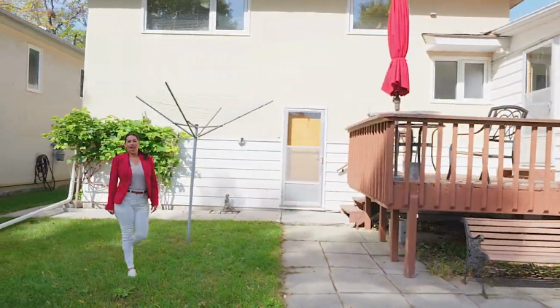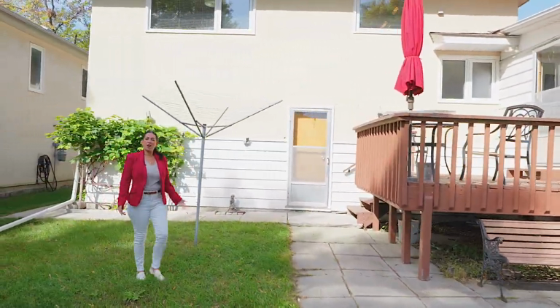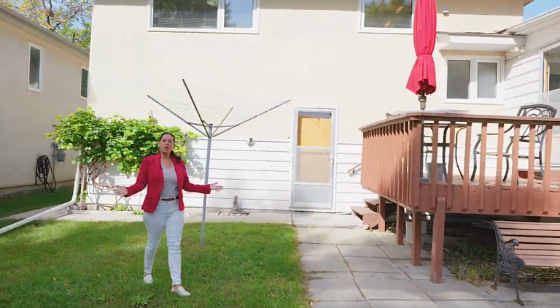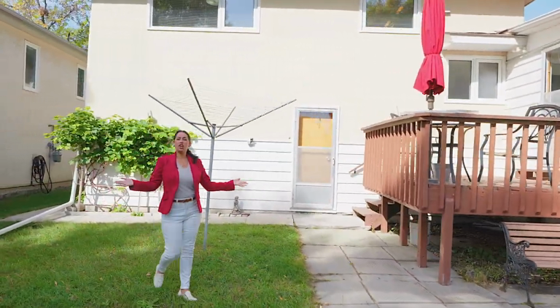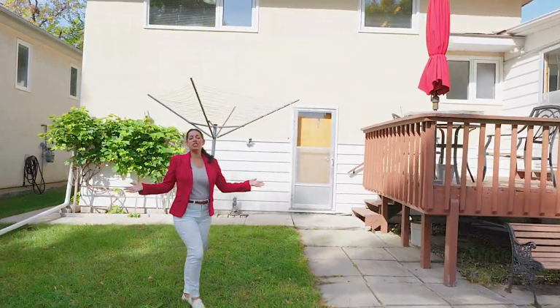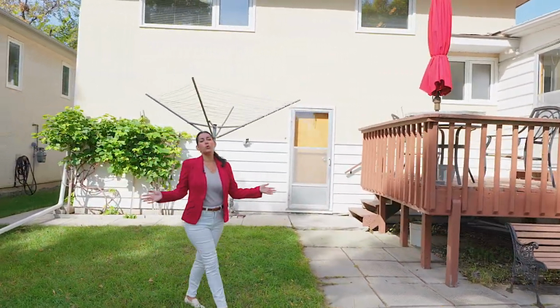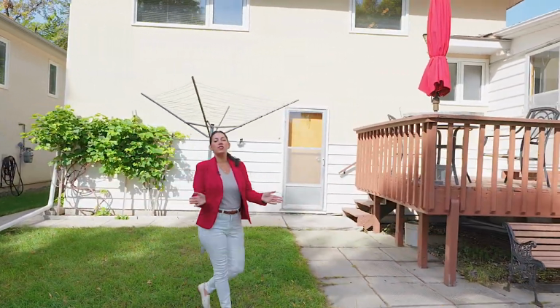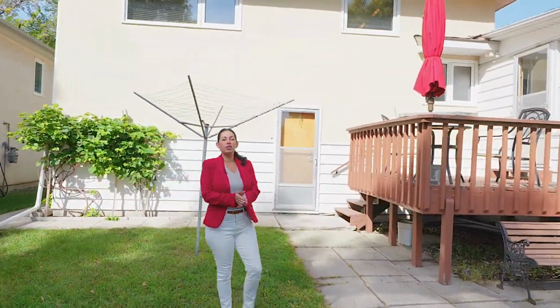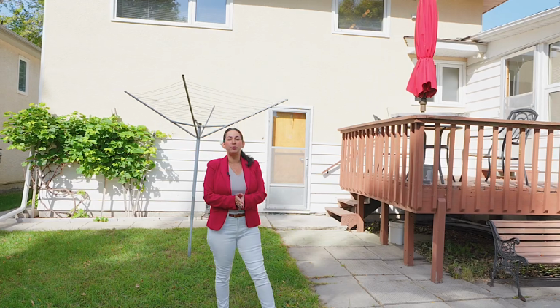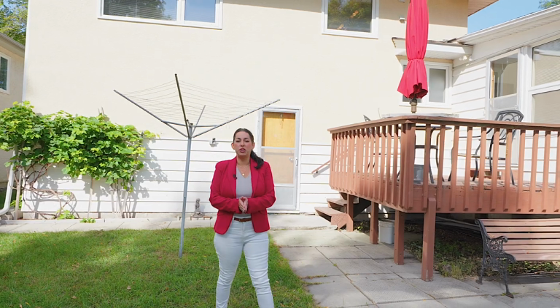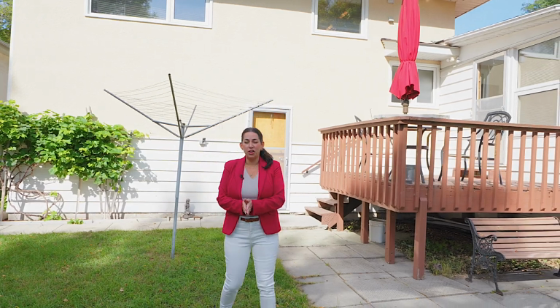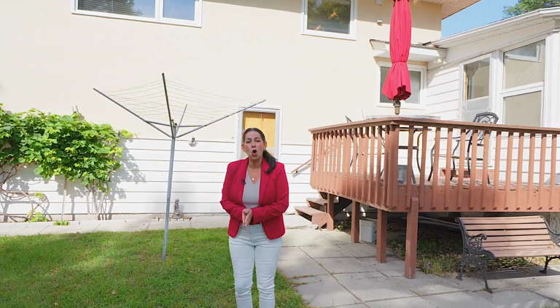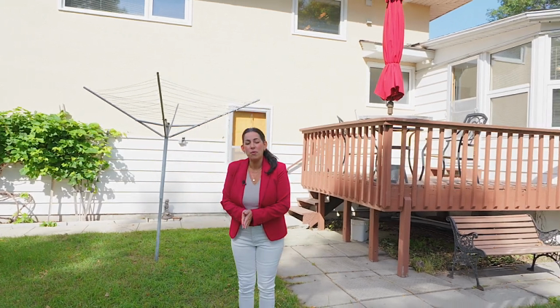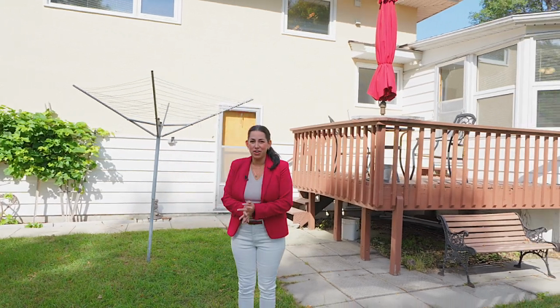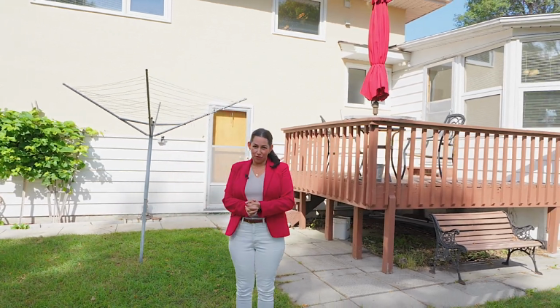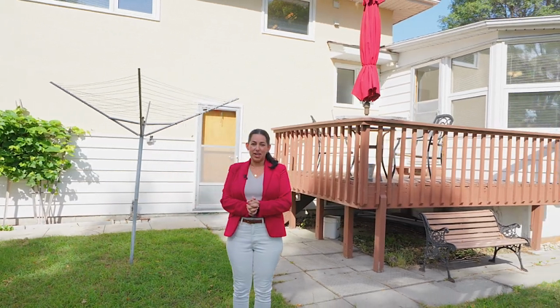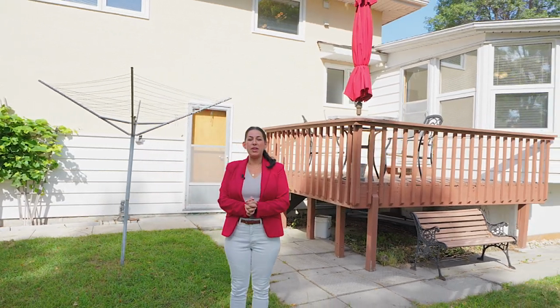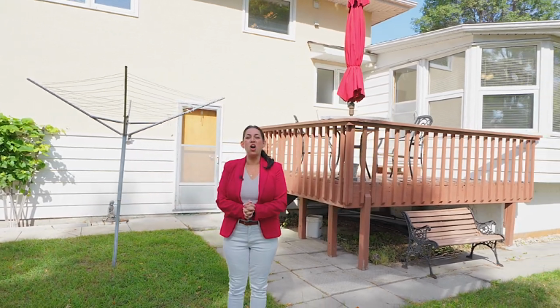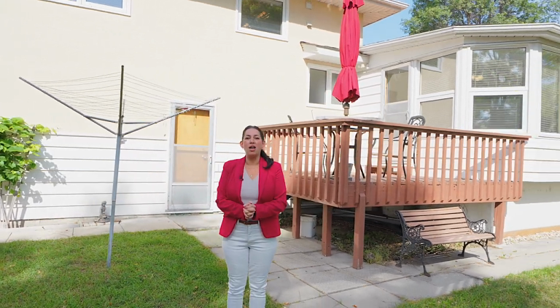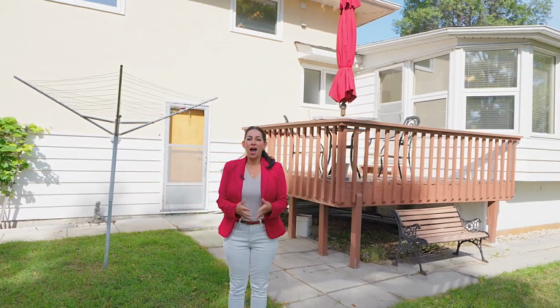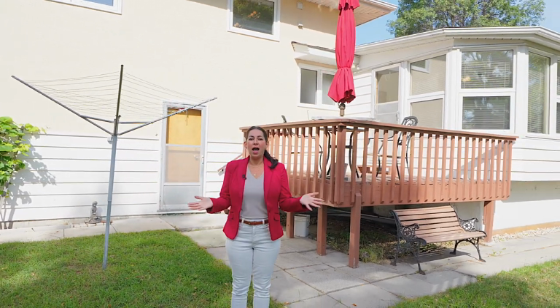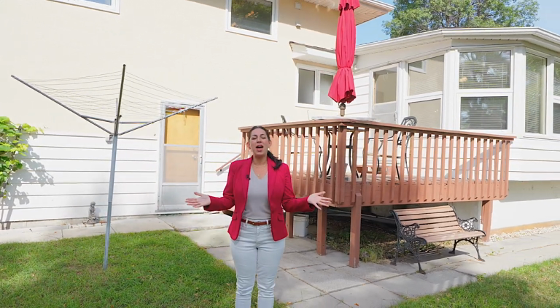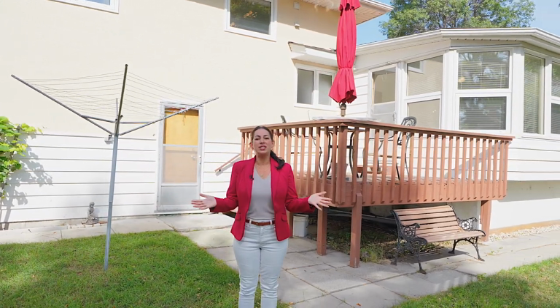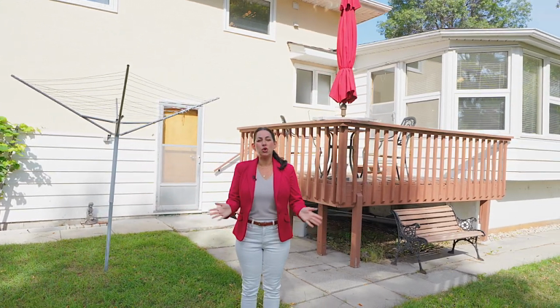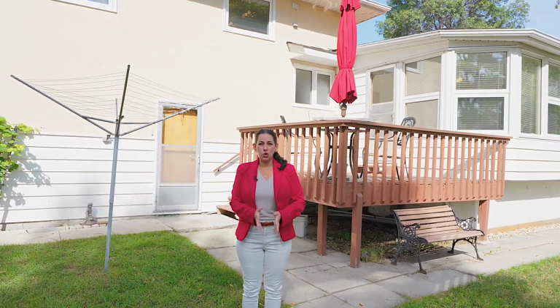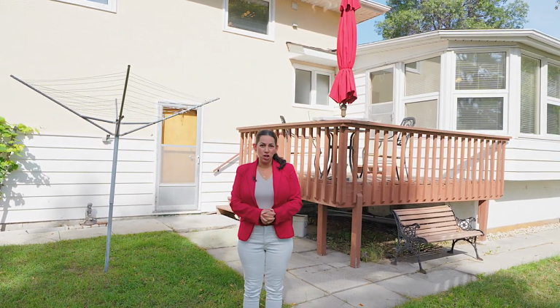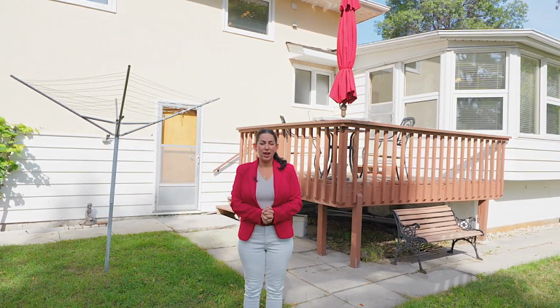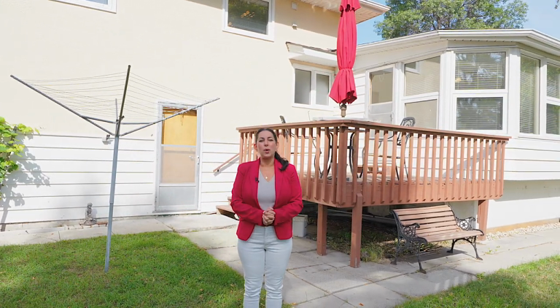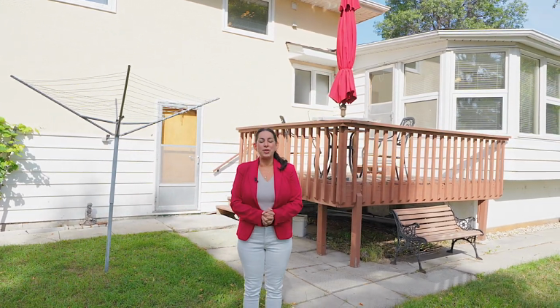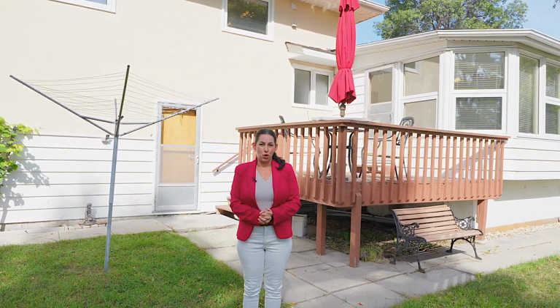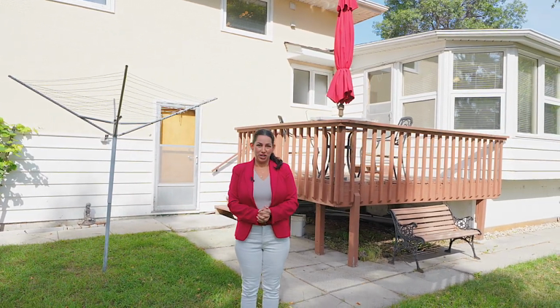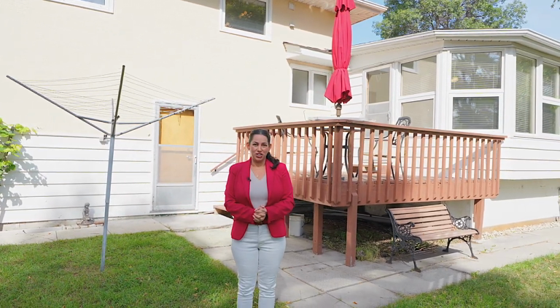Have any questions or want to view this beautiful home, feel free to give me a call. I'm Alison O'Toole and I want to be your realtor.